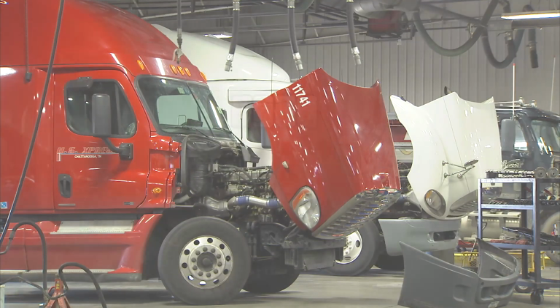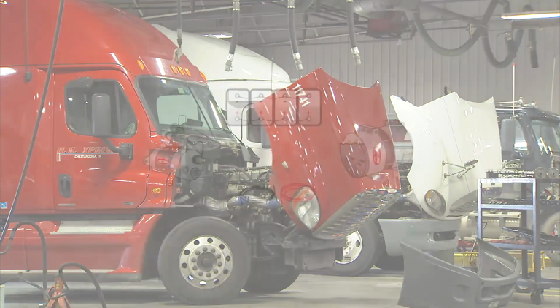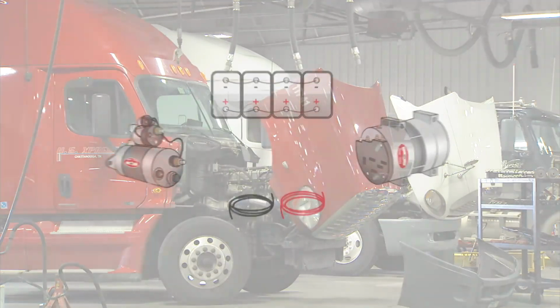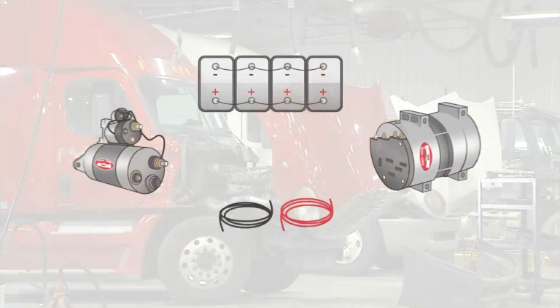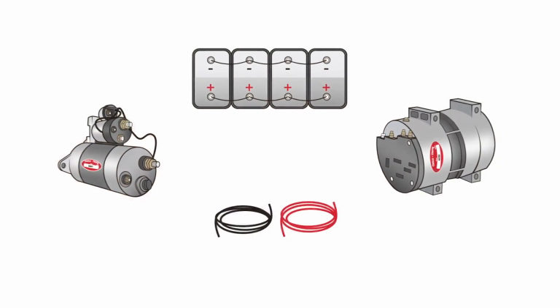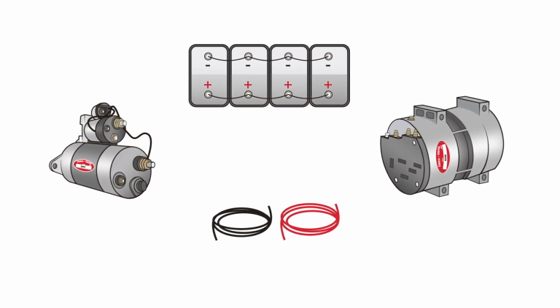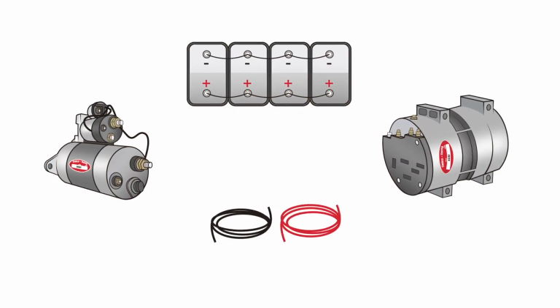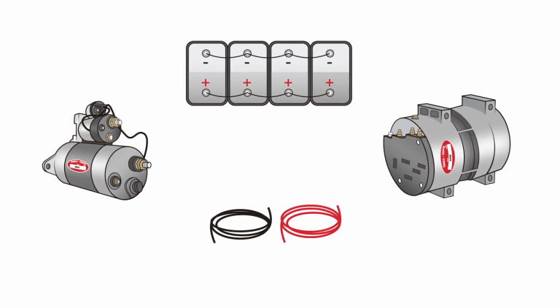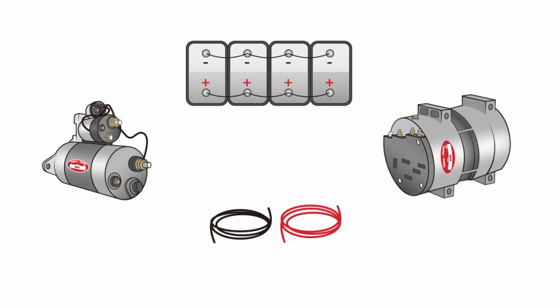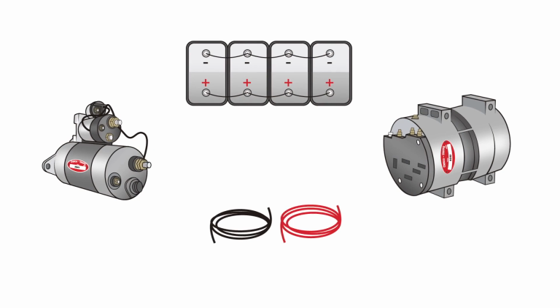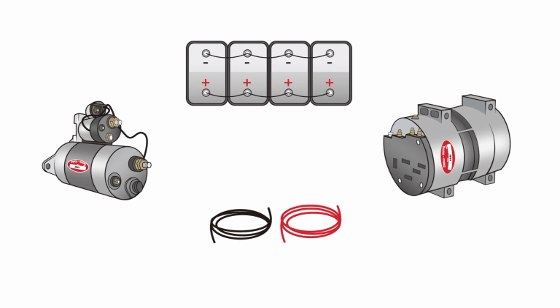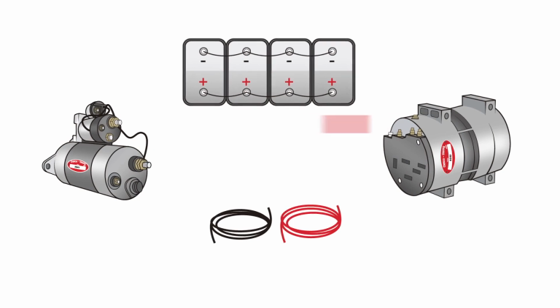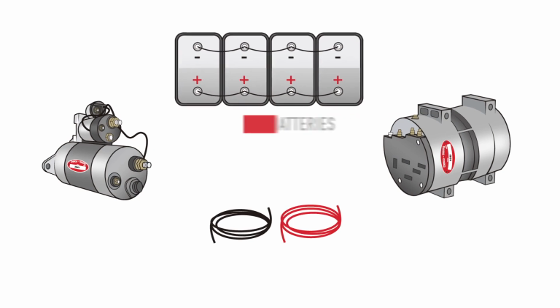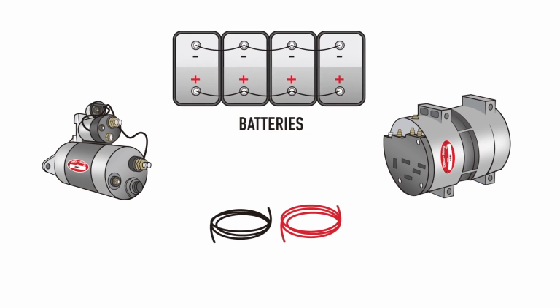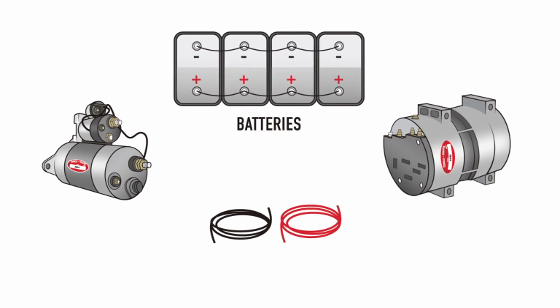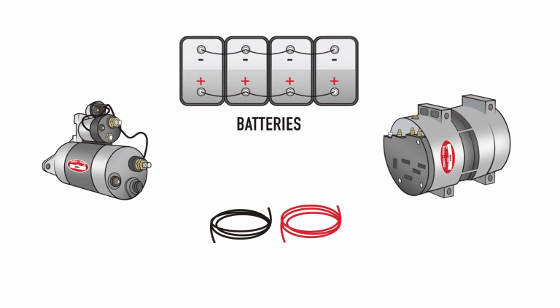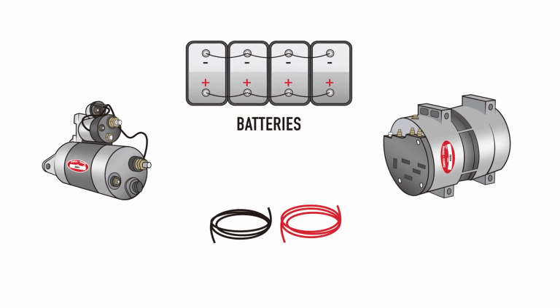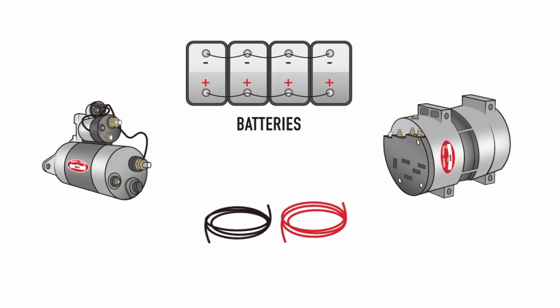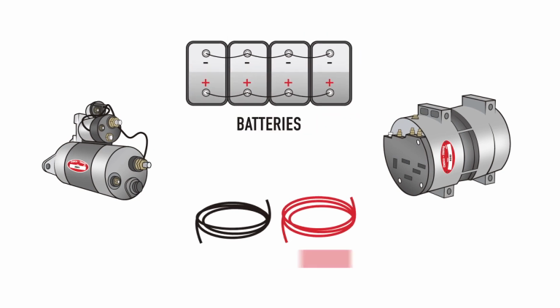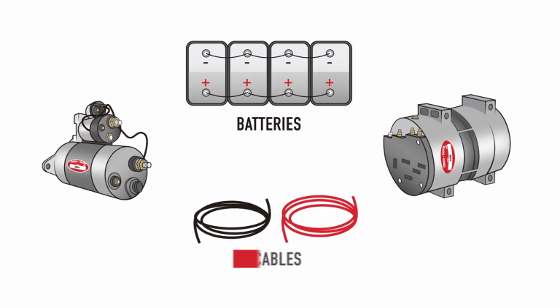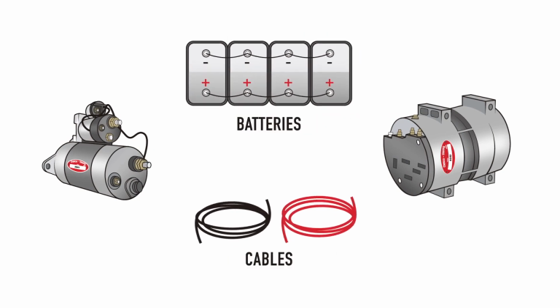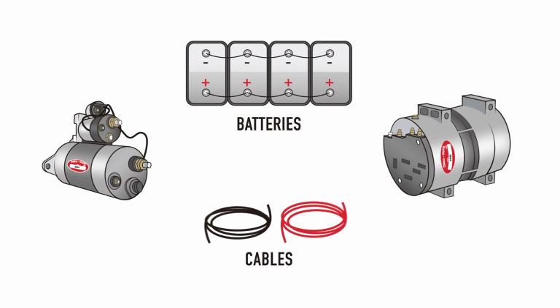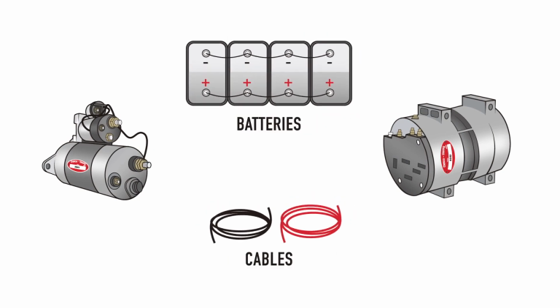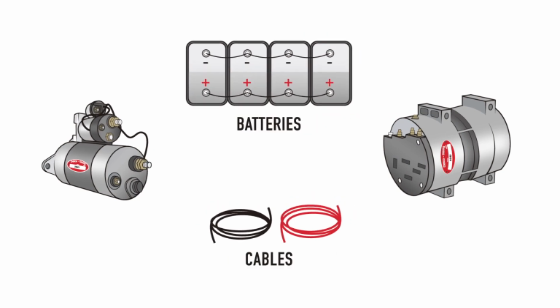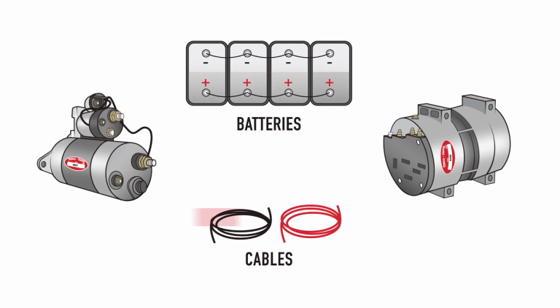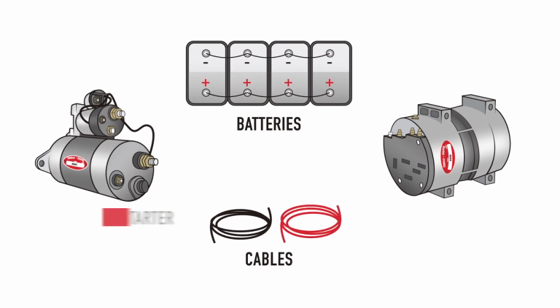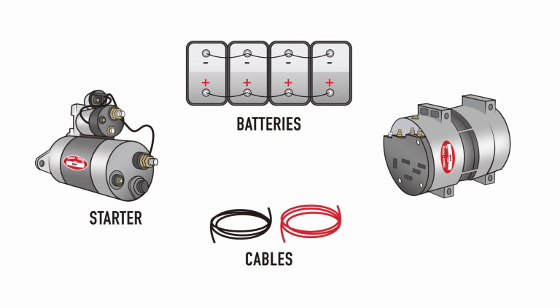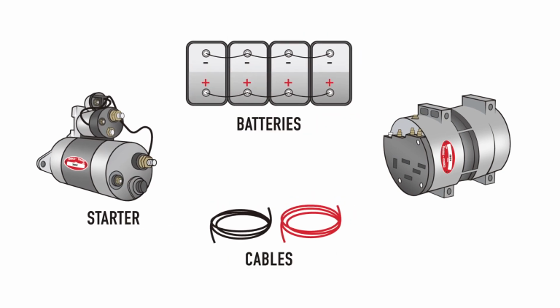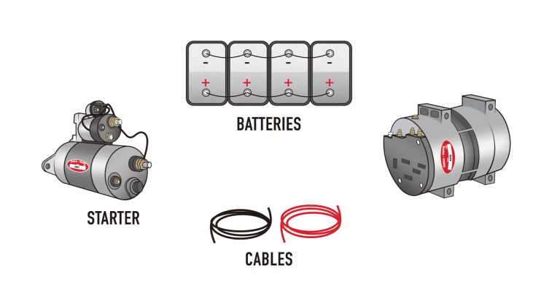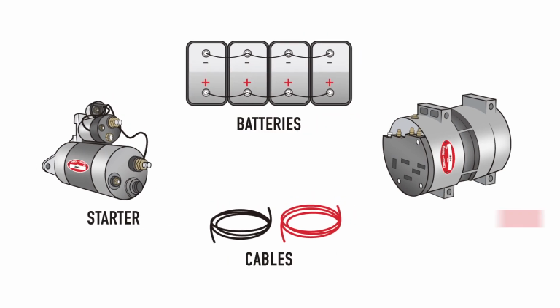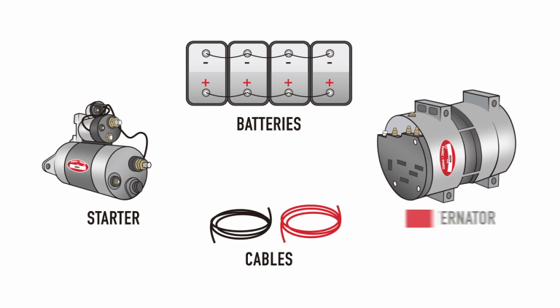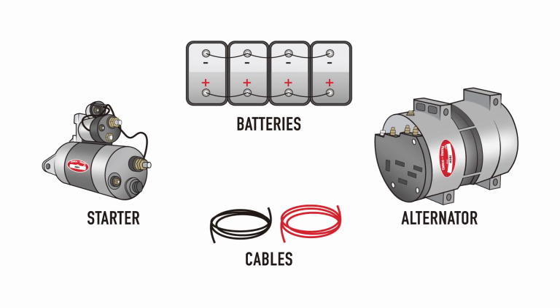Let's get to know the parts. The electrical system is comprised of batteries, cables, wiring, and switches, the starter, and the alternator.